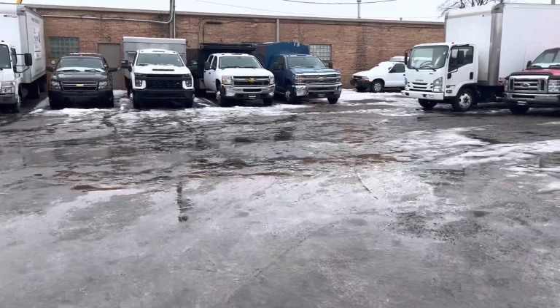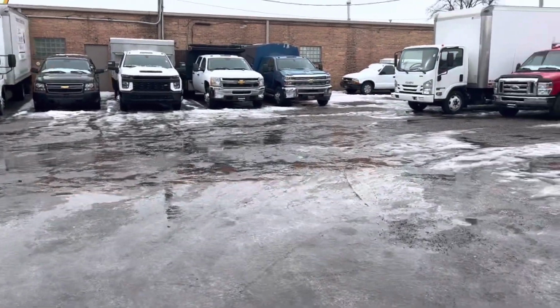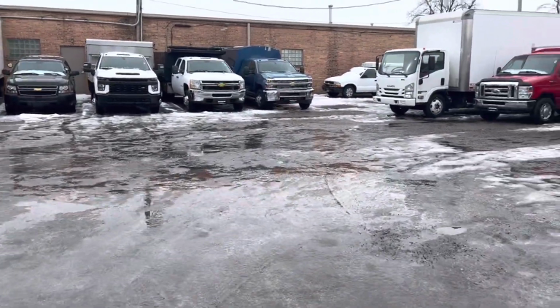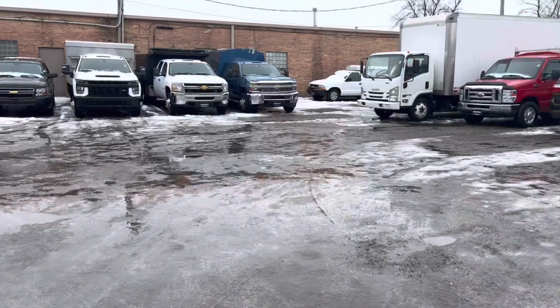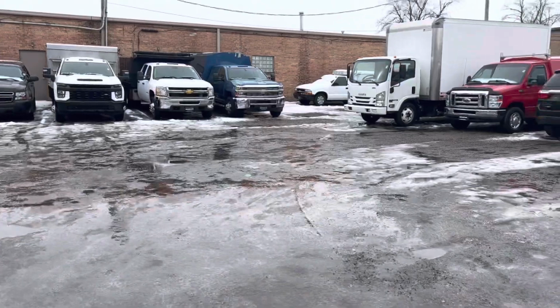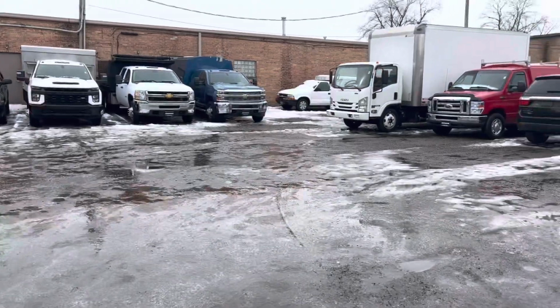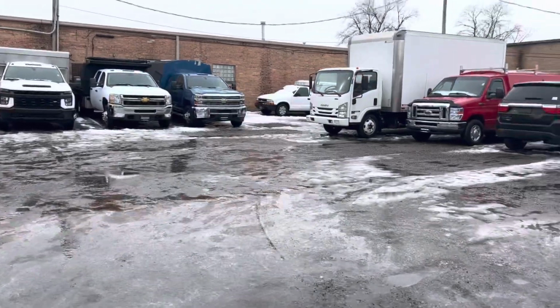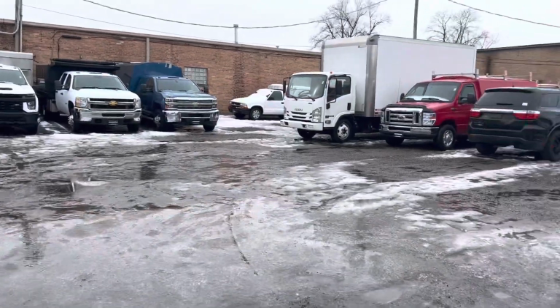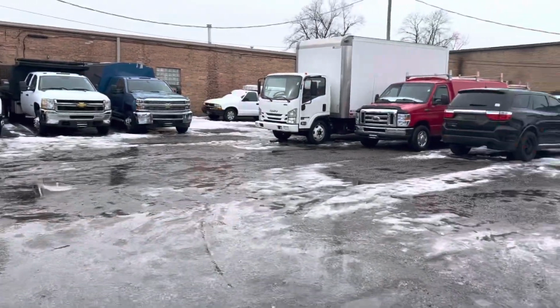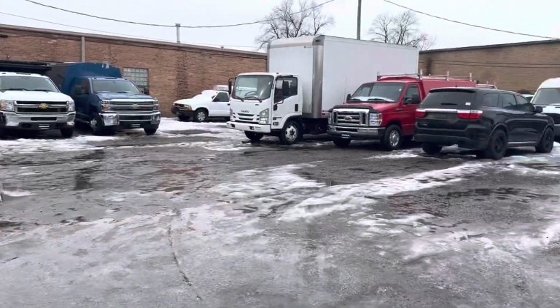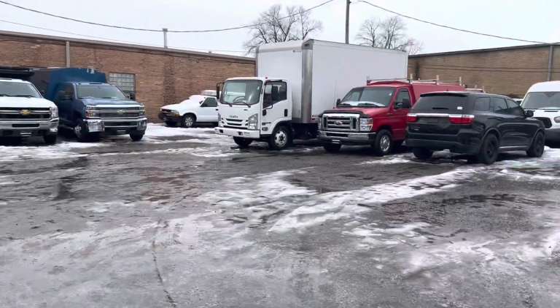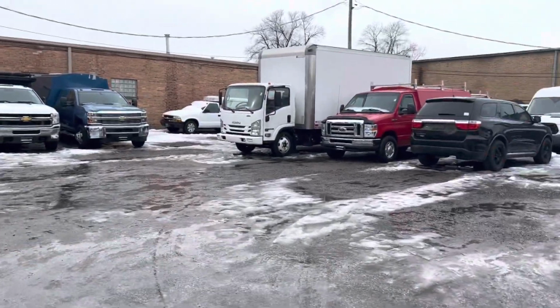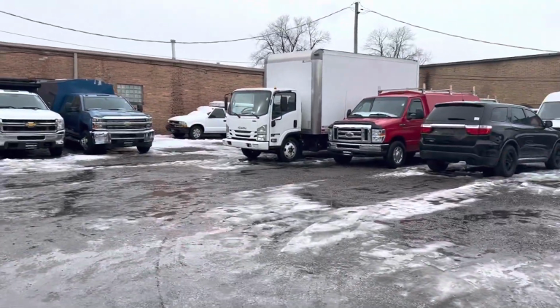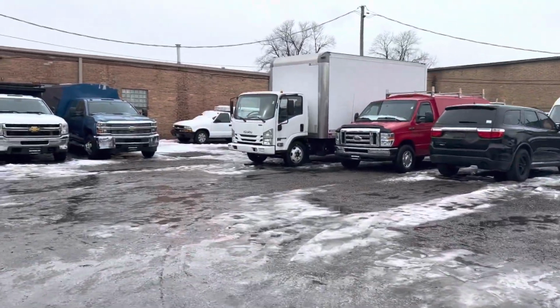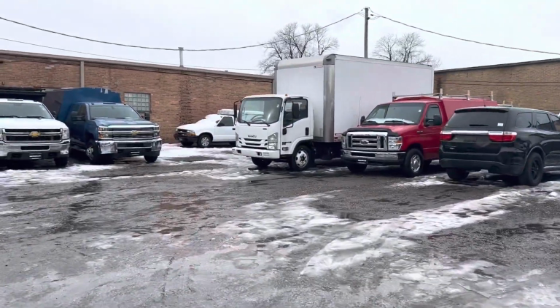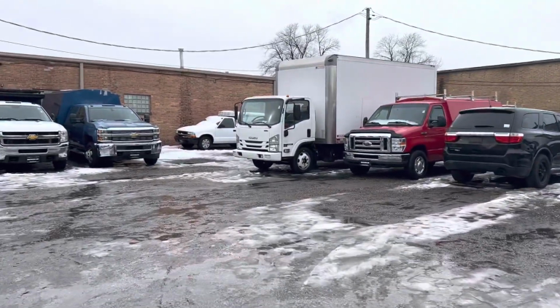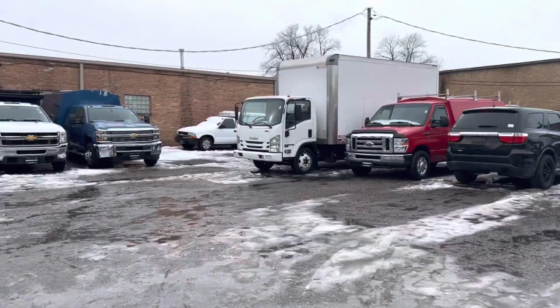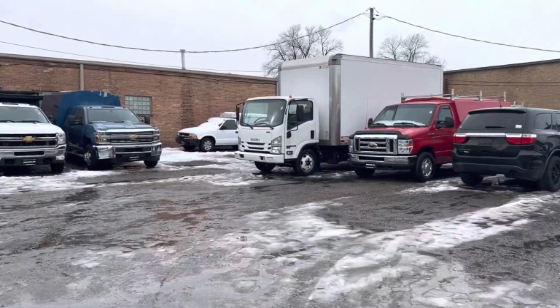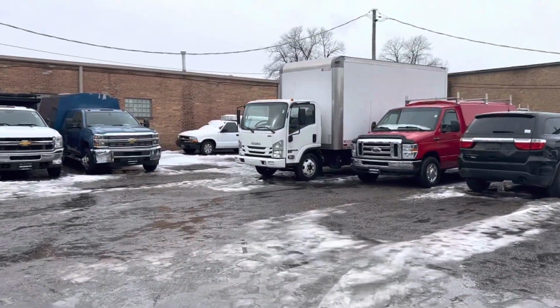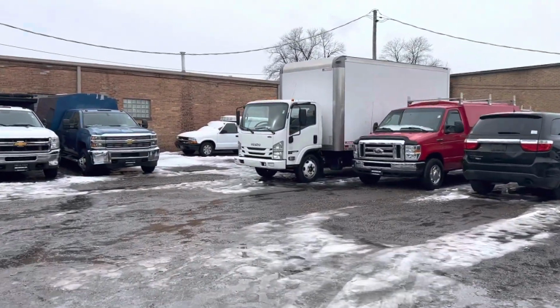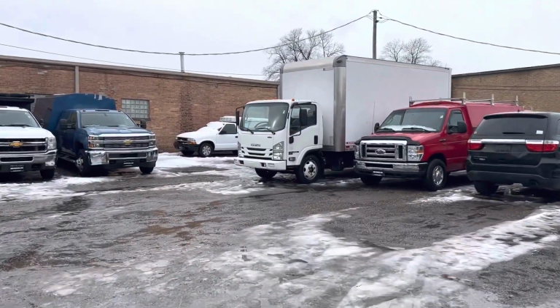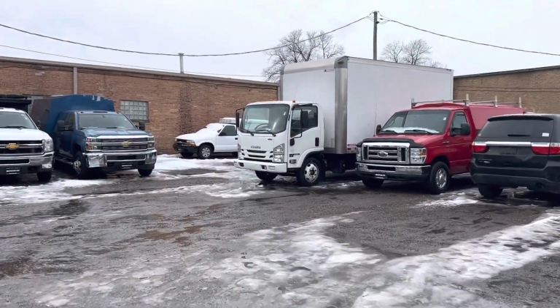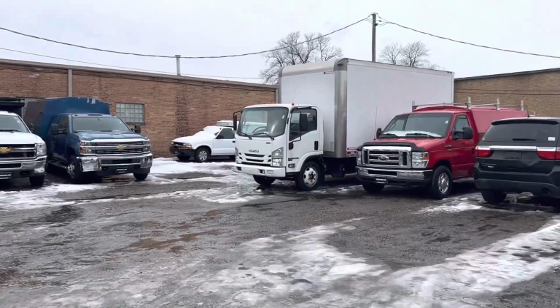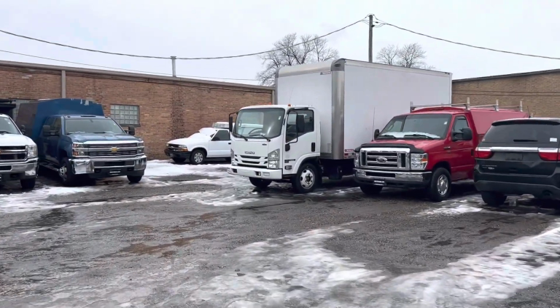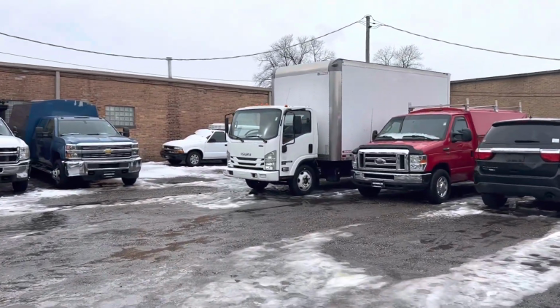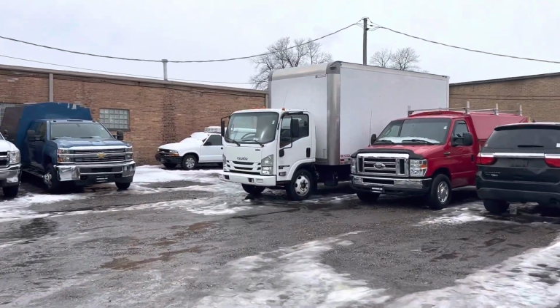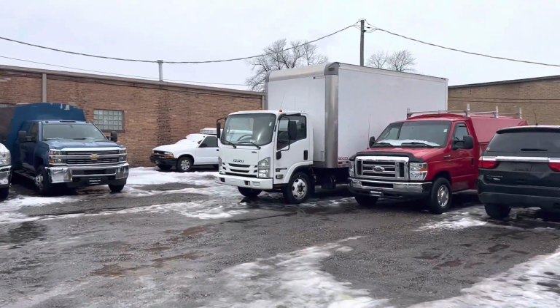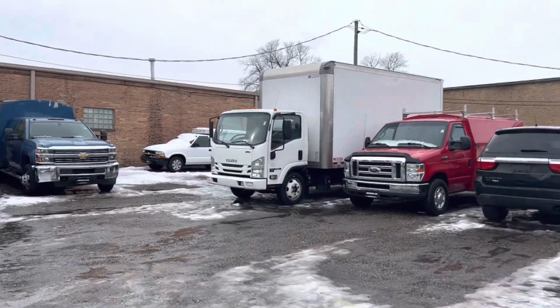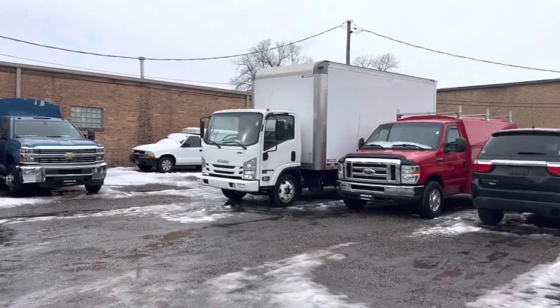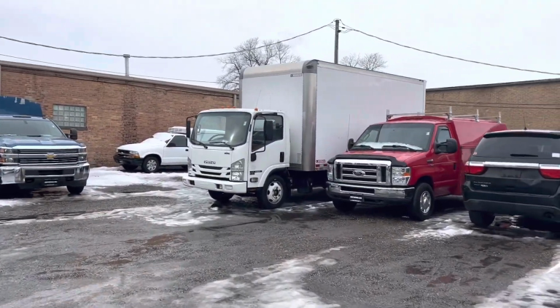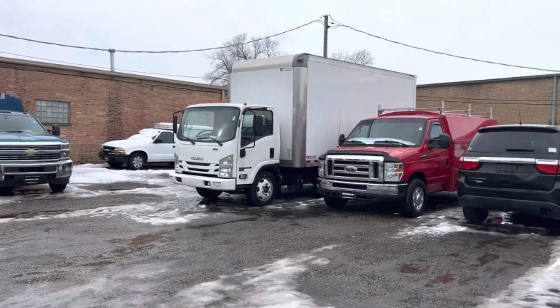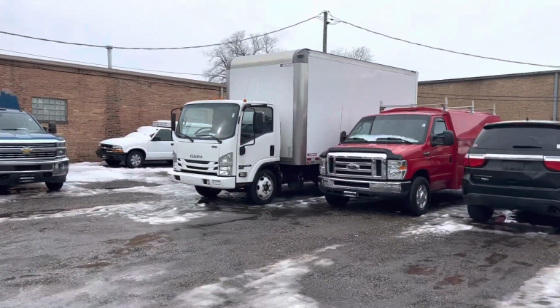Today we're going to be taking a look at a 2015 Ford Transit cargo van. This has 92,000 miles, a workers package in the back, so you've got shelves and a bulkhead.